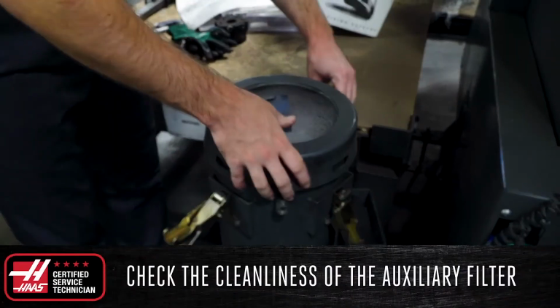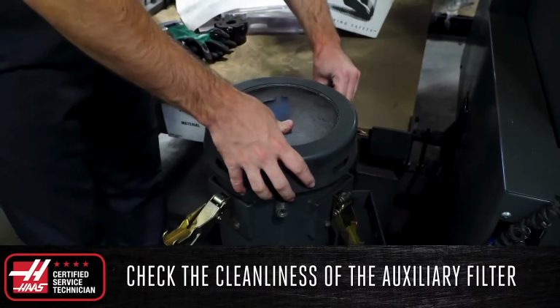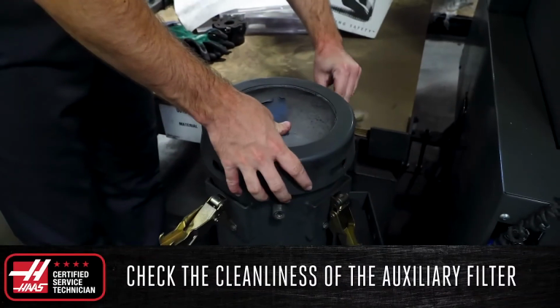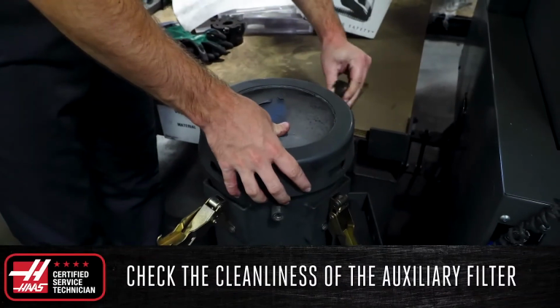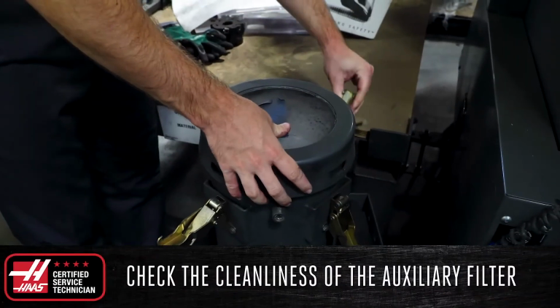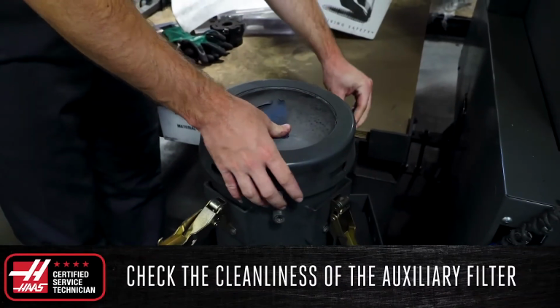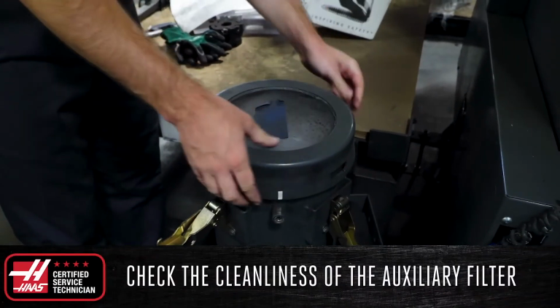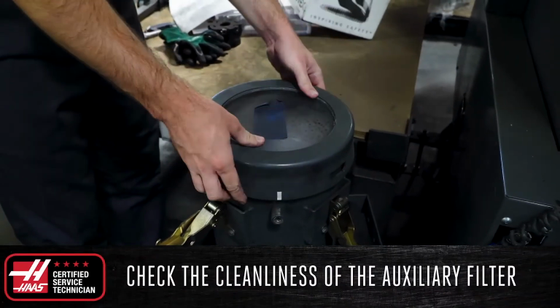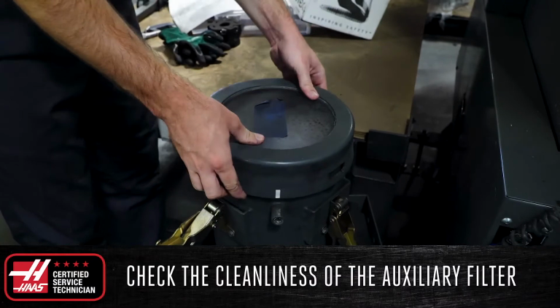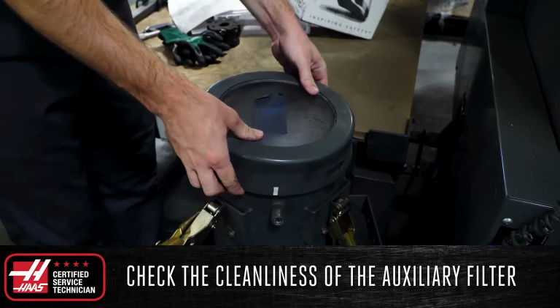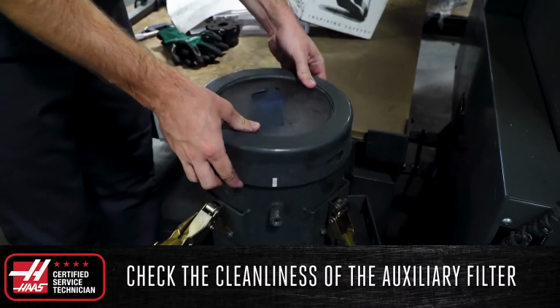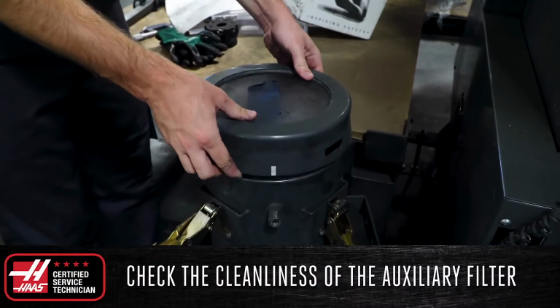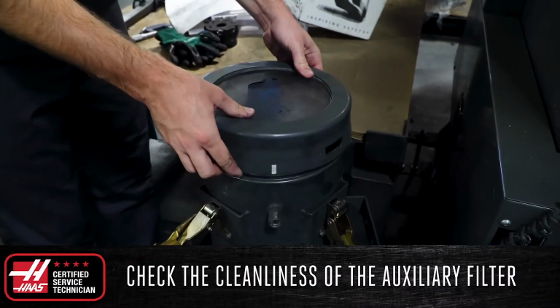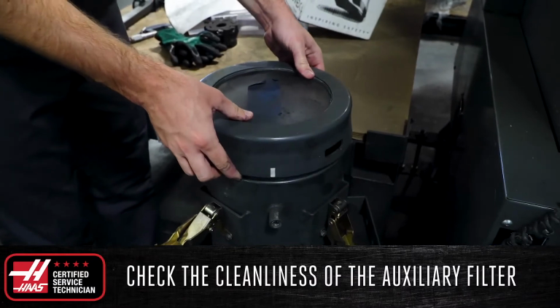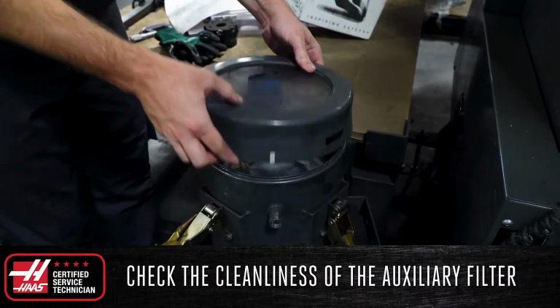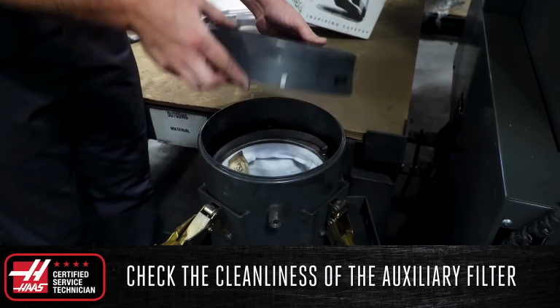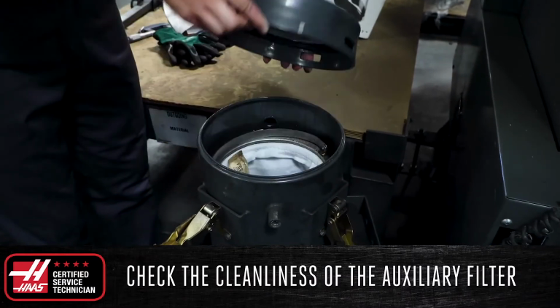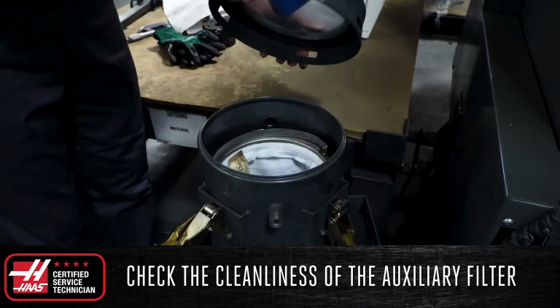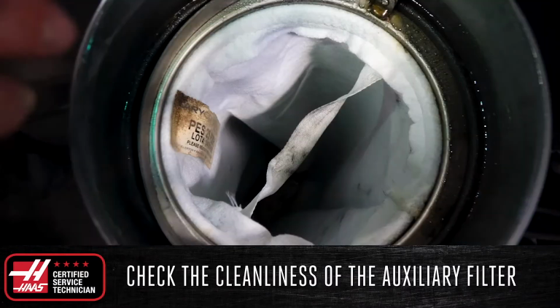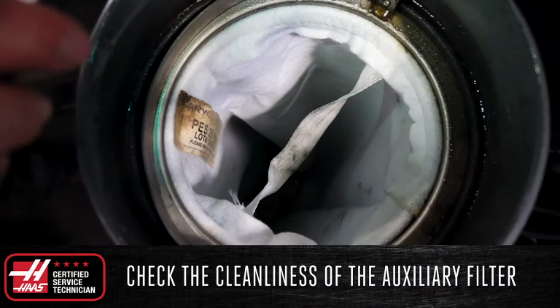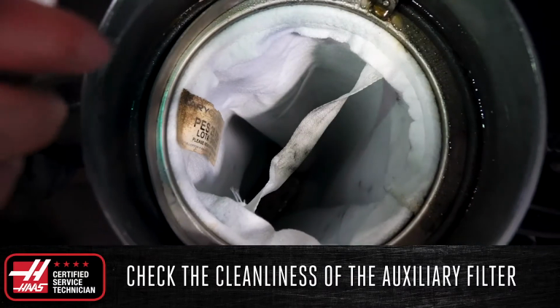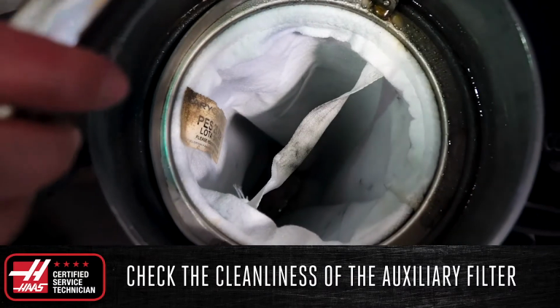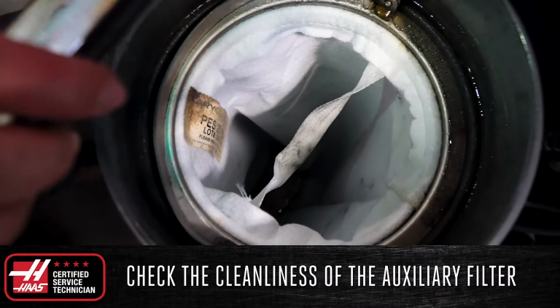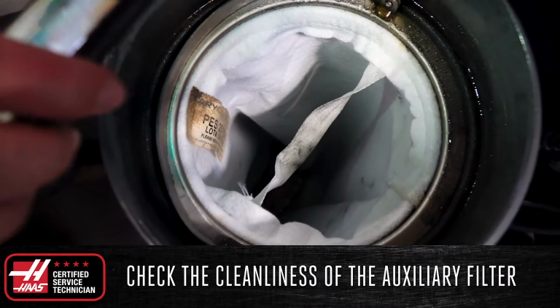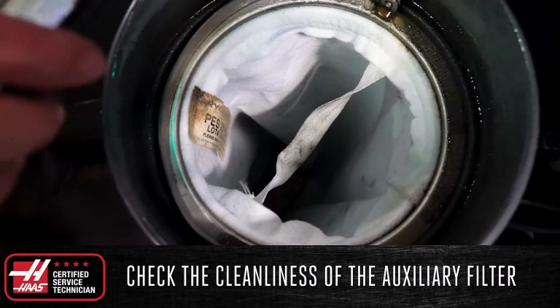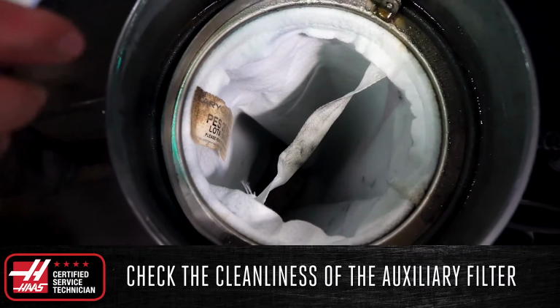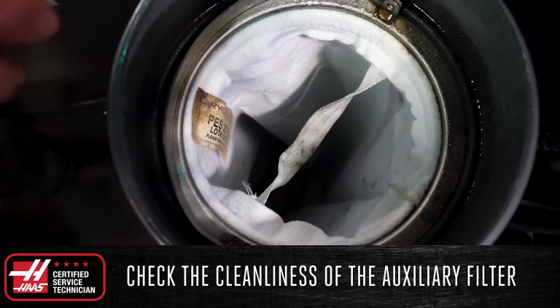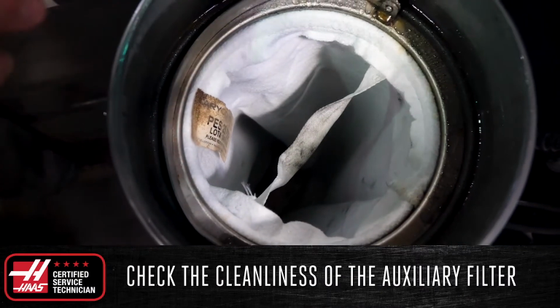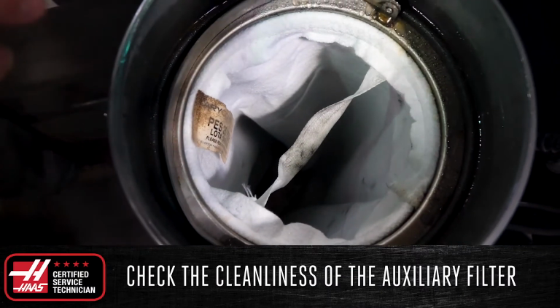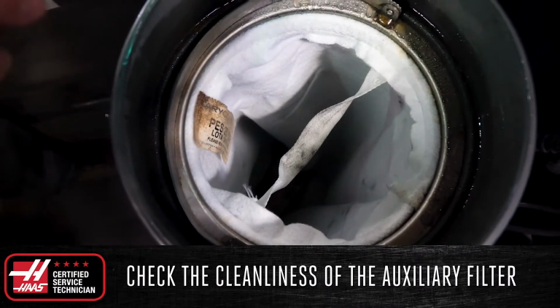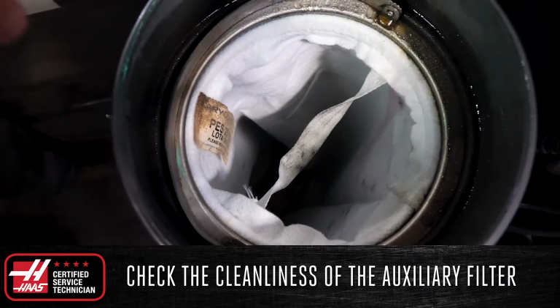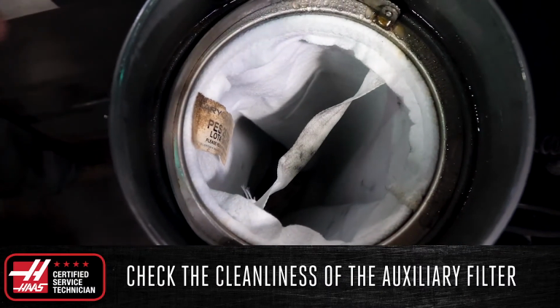If you have an auxiliary filter, check the cleanliness of the auxiliary filter bag and replace the bag if needed.